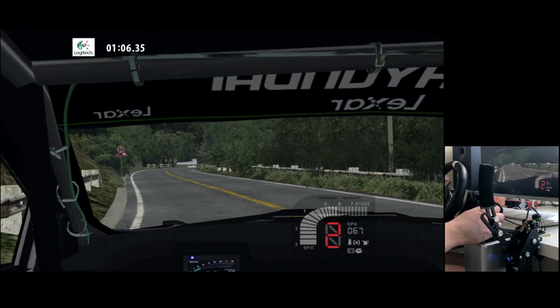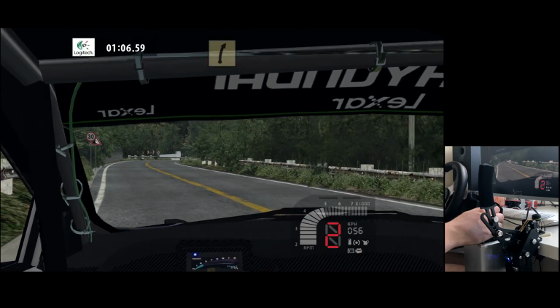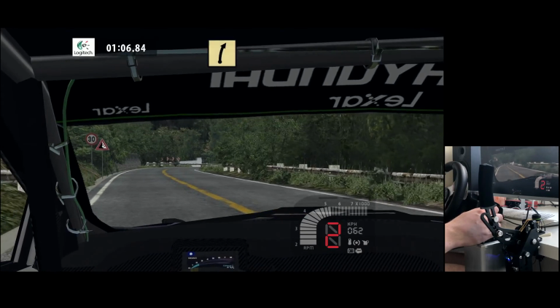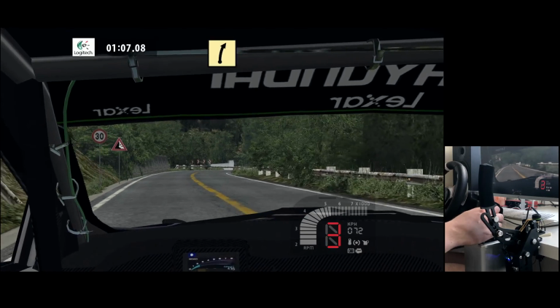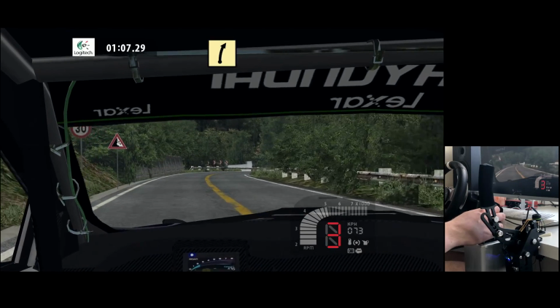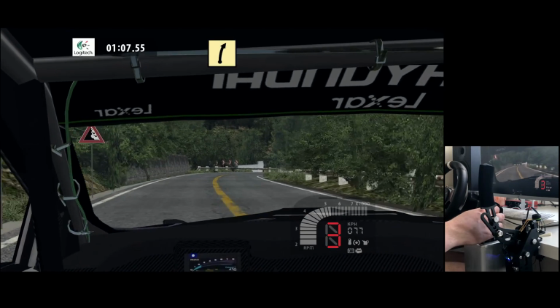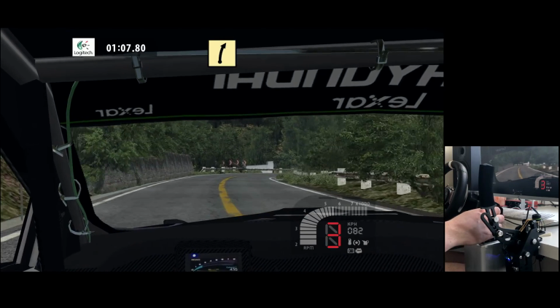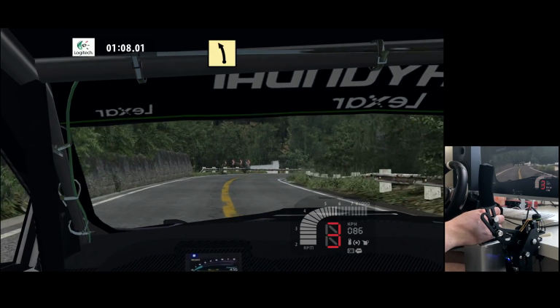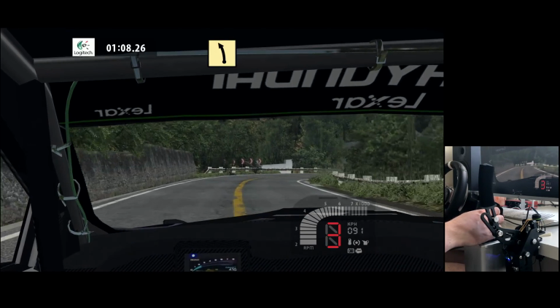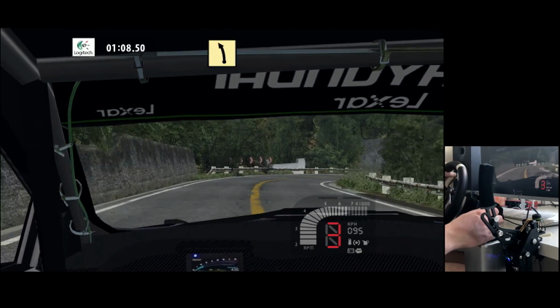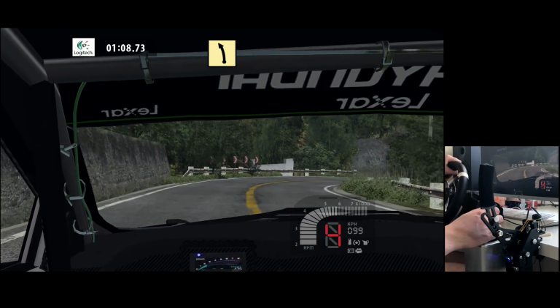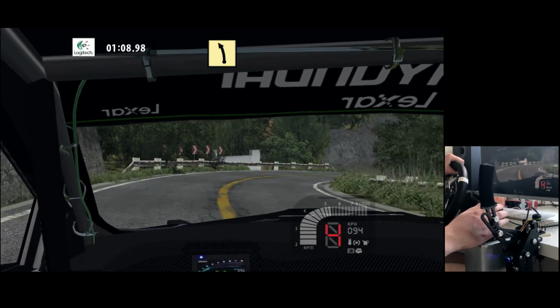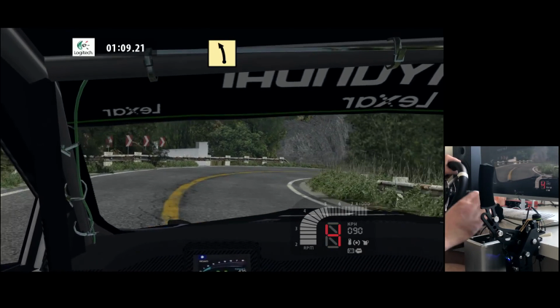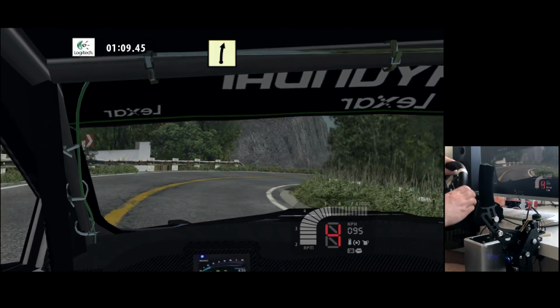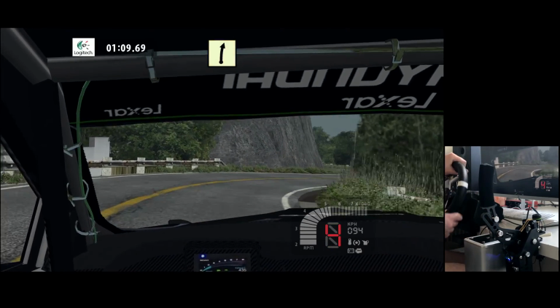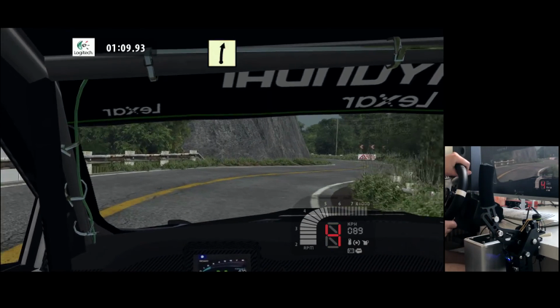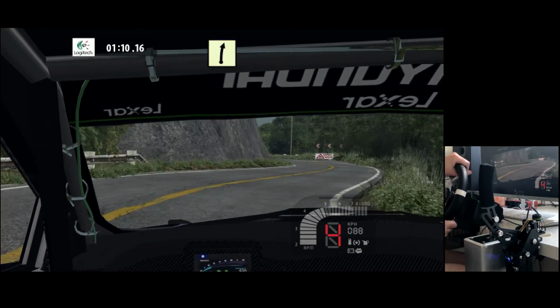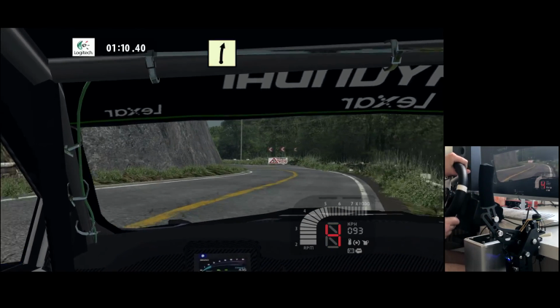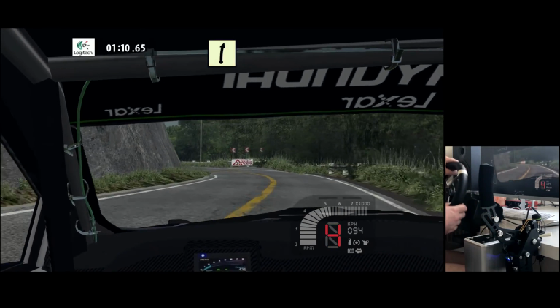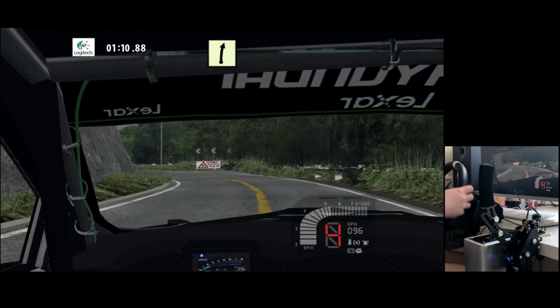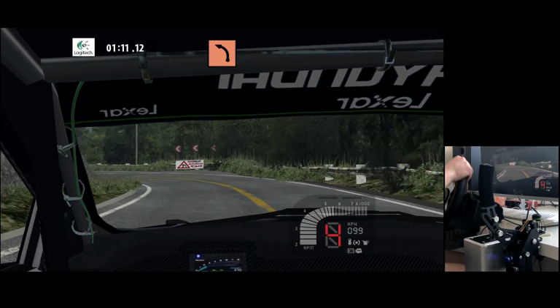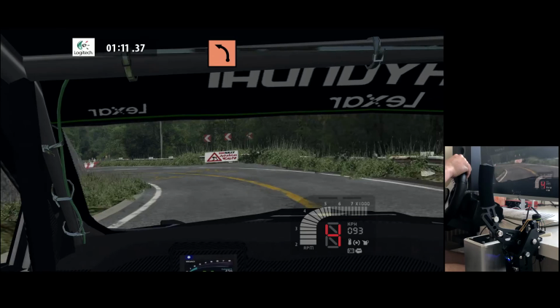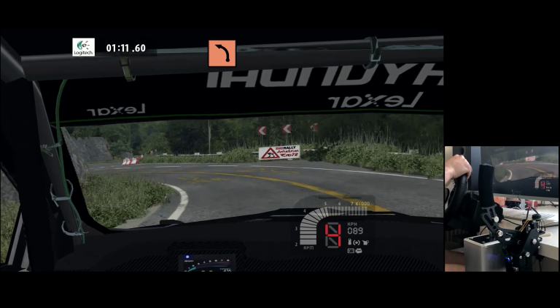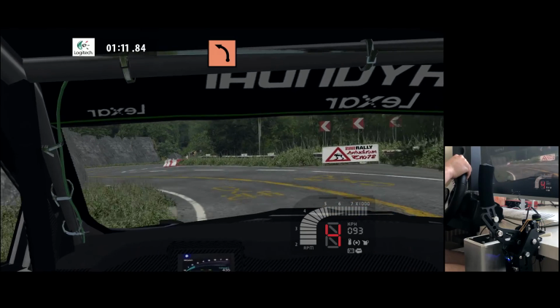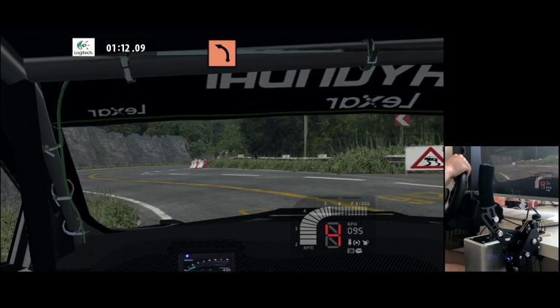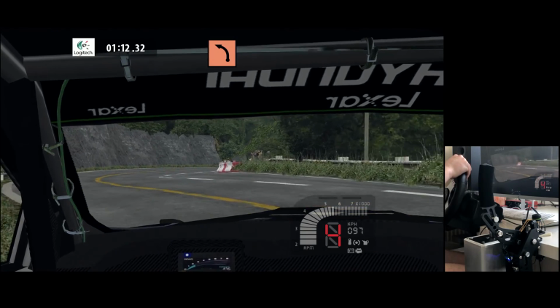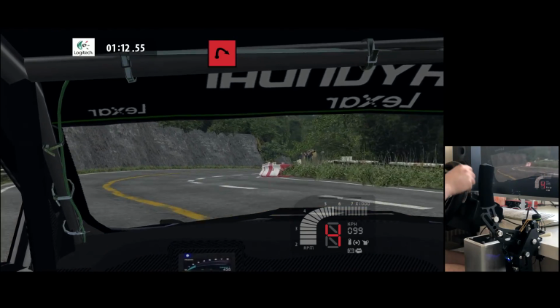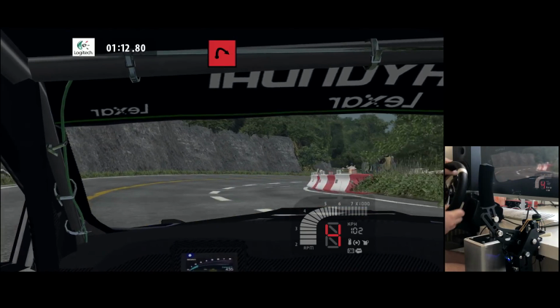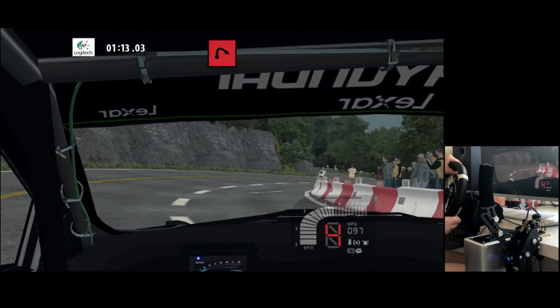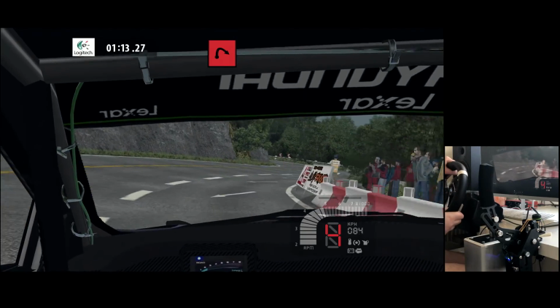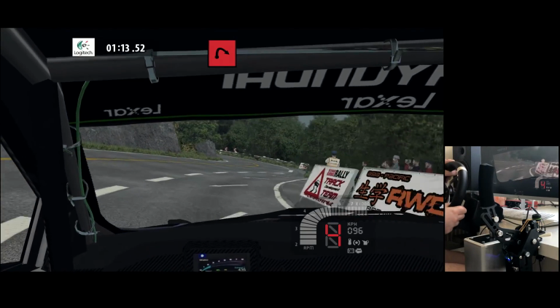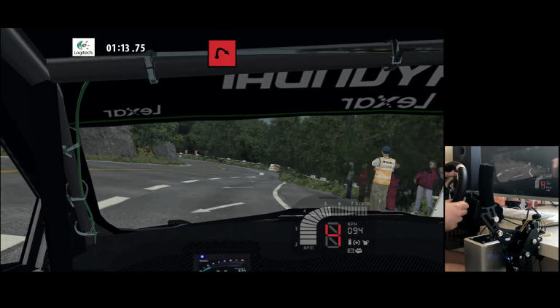Fast right, fast left, easy right, K, left tightens. Hairpin right, 70.